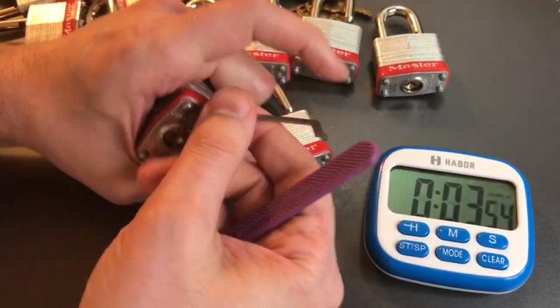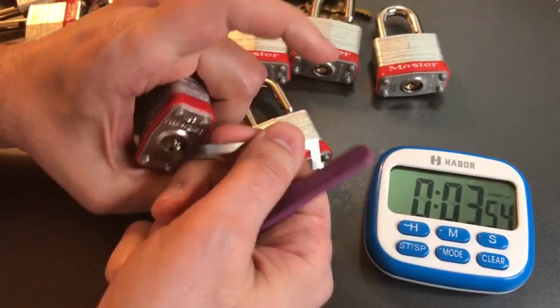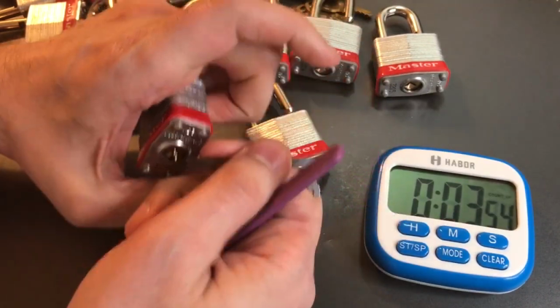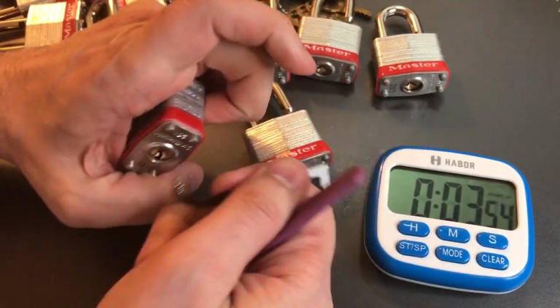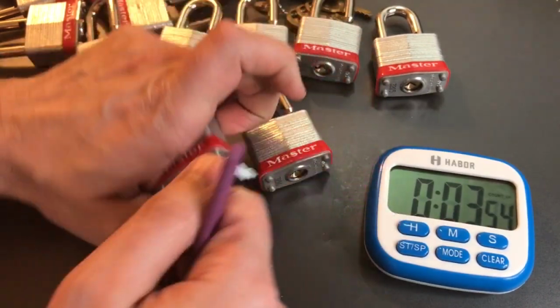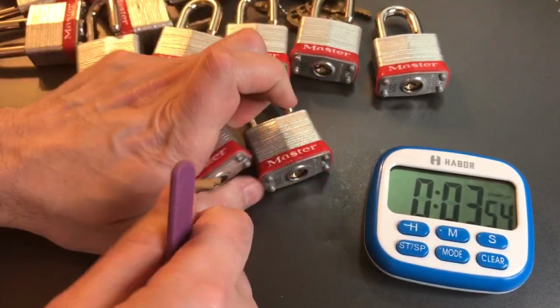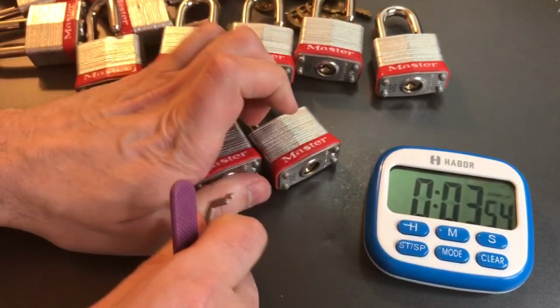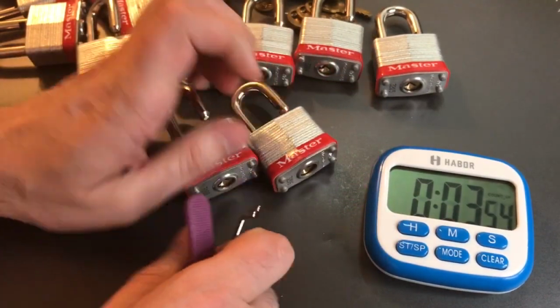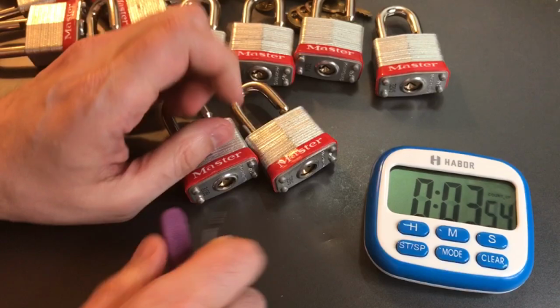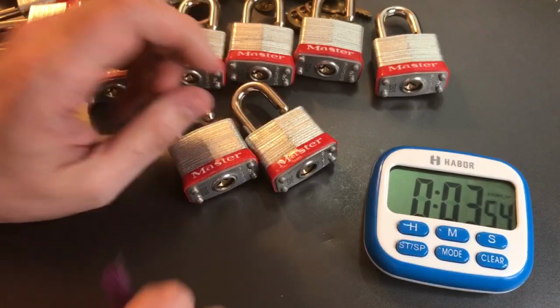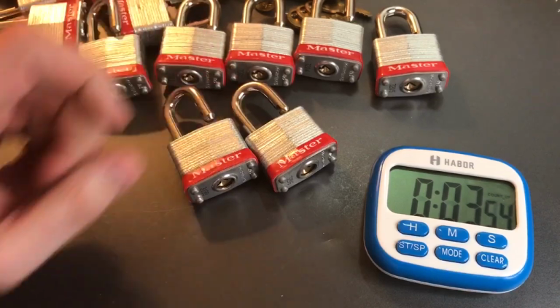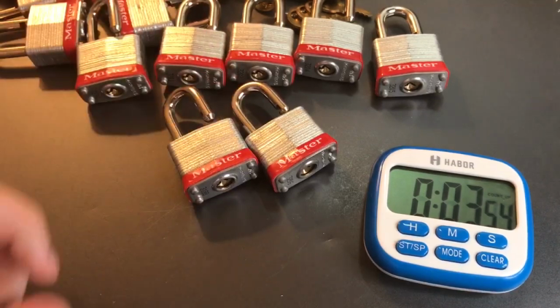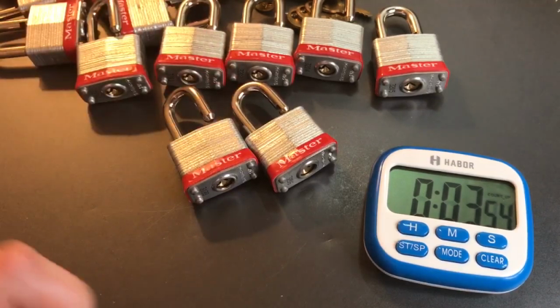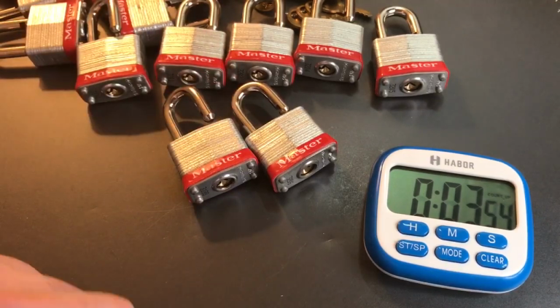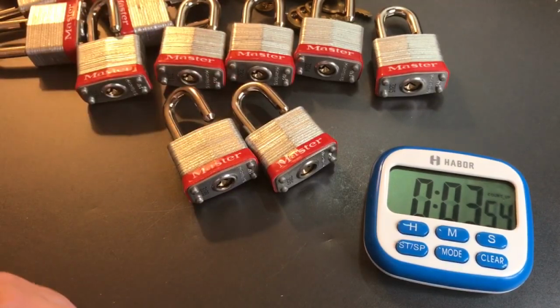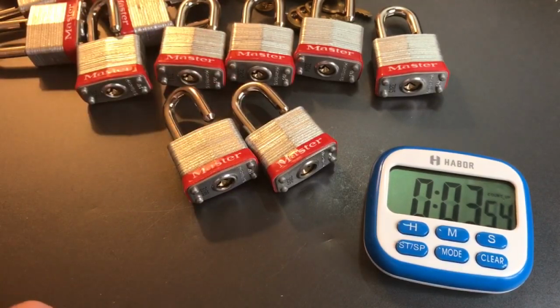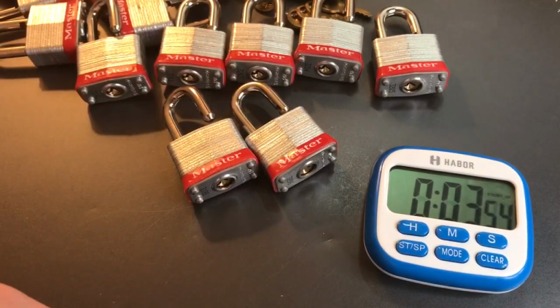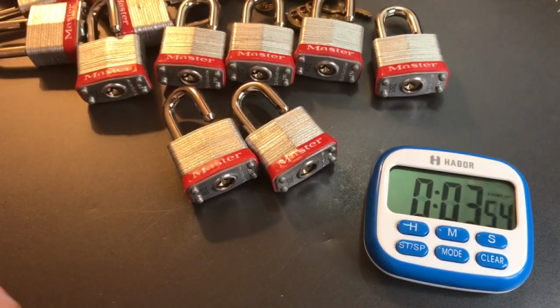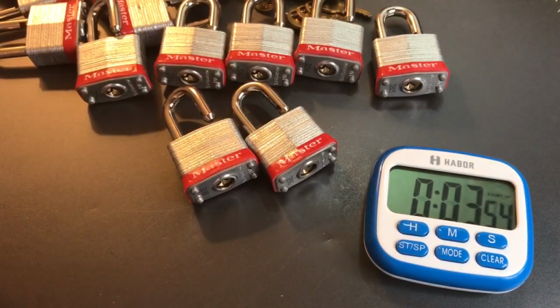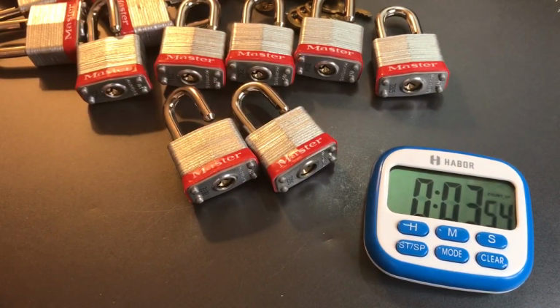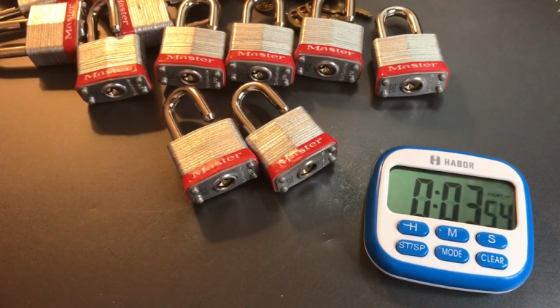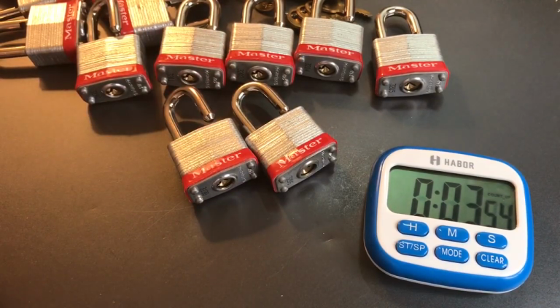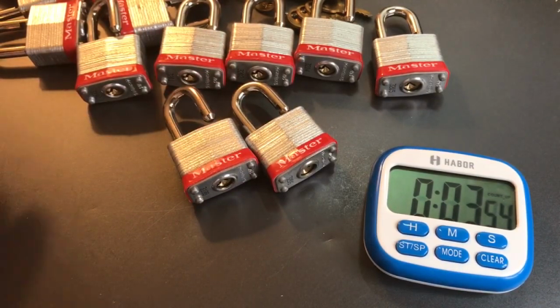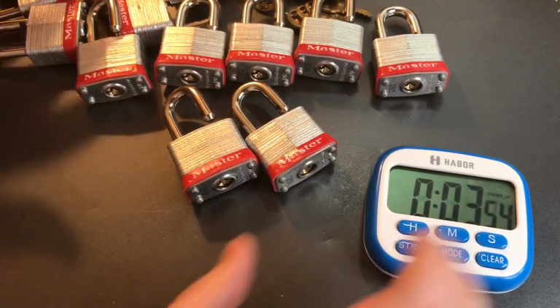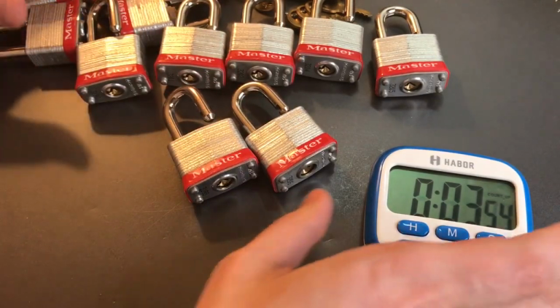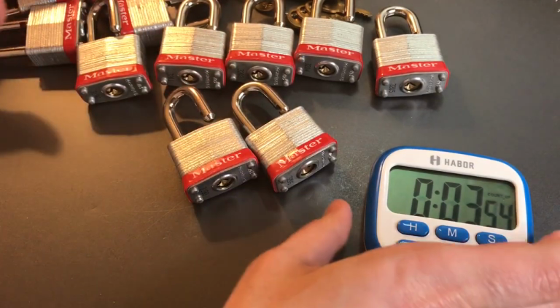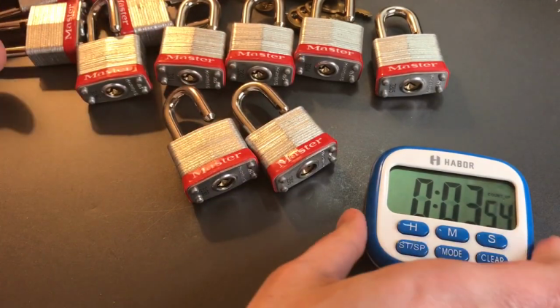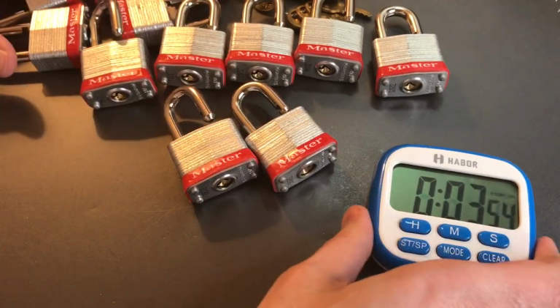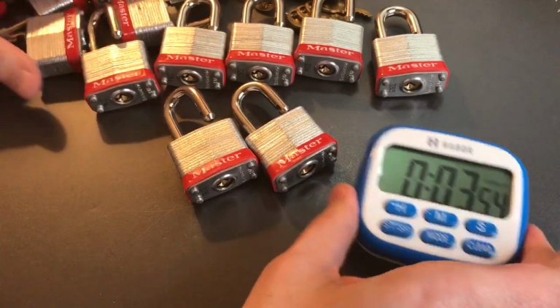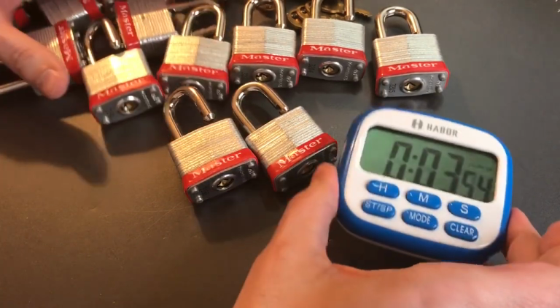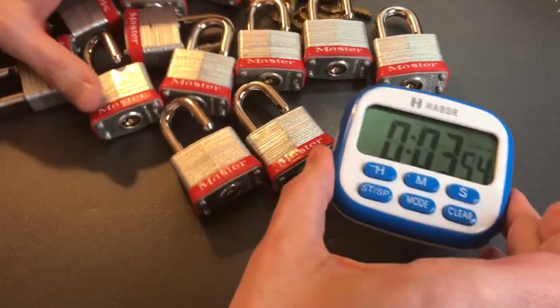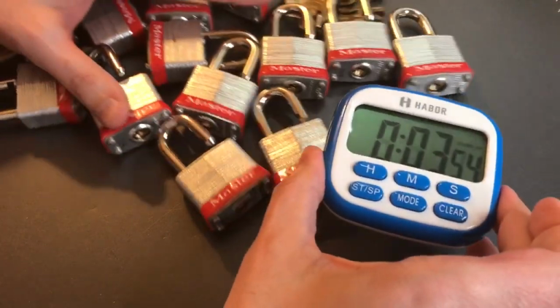All 16 locks in just a shade under 4 minutes.